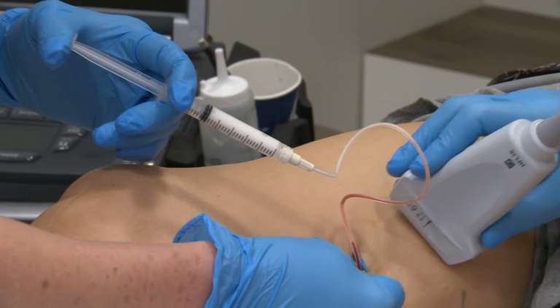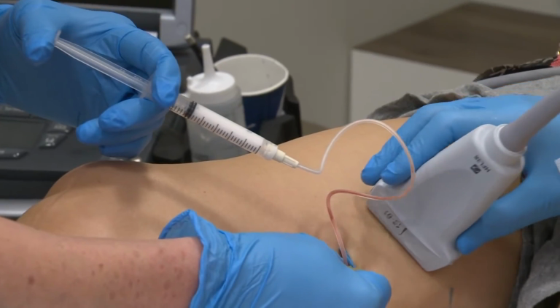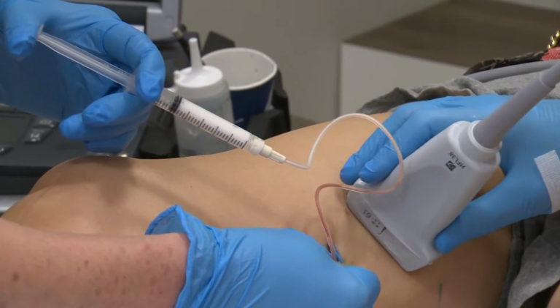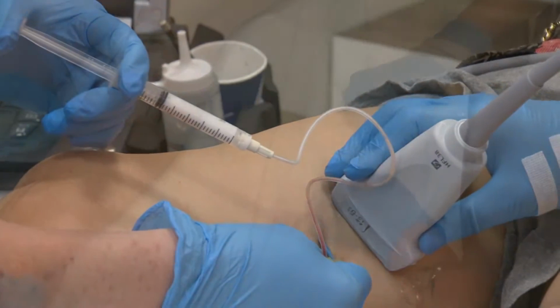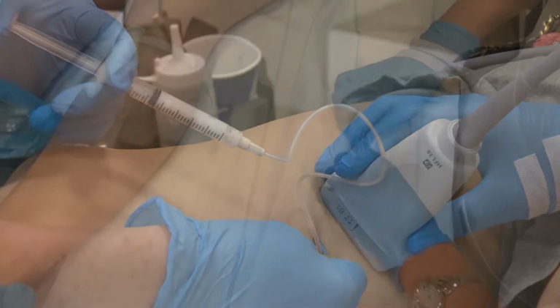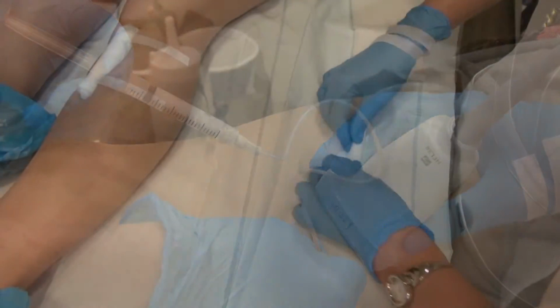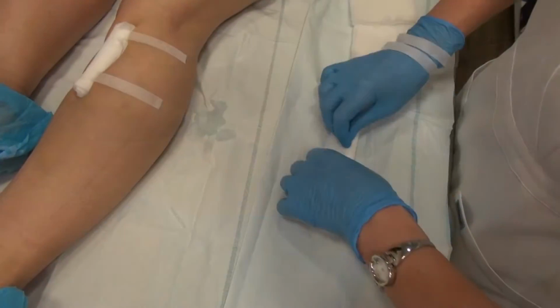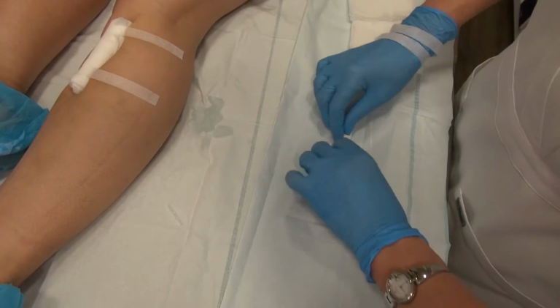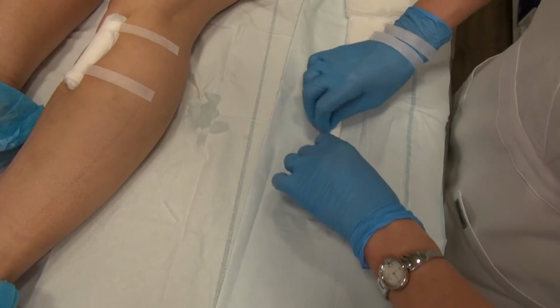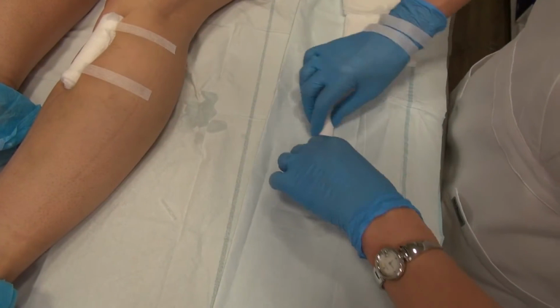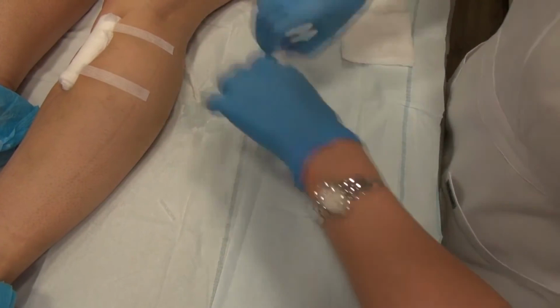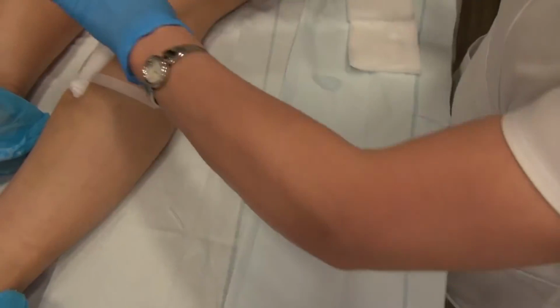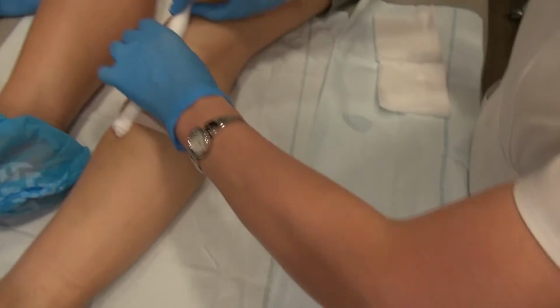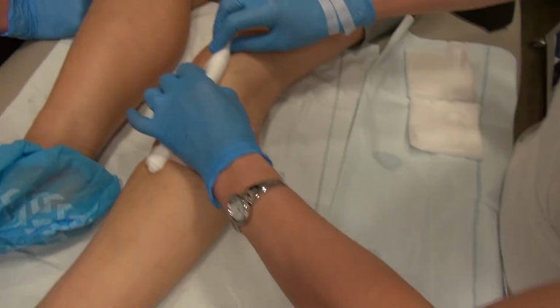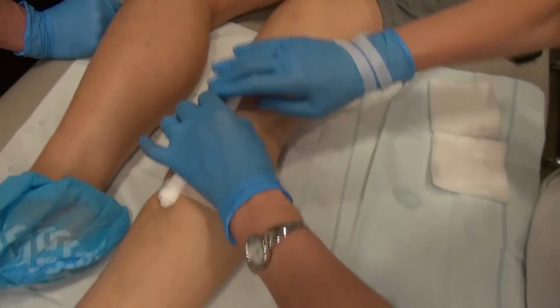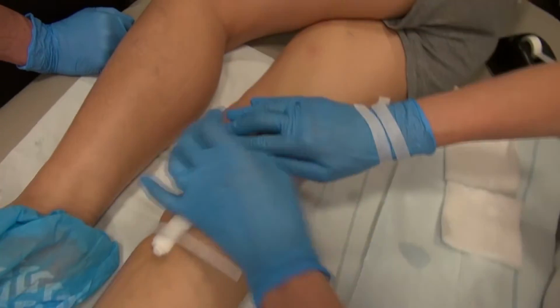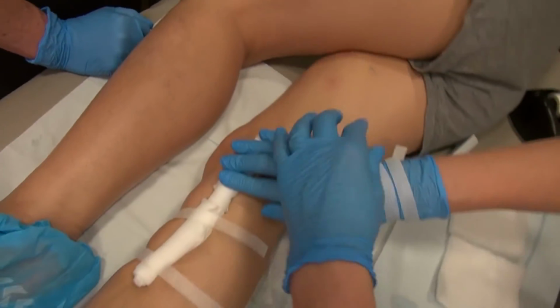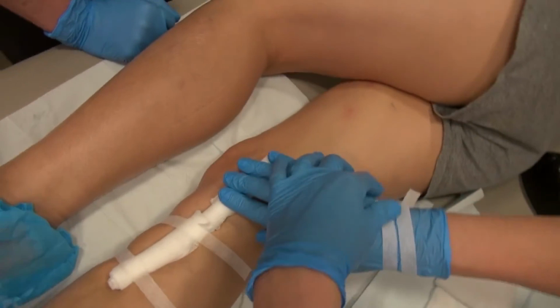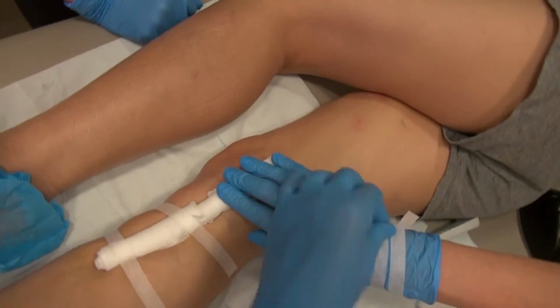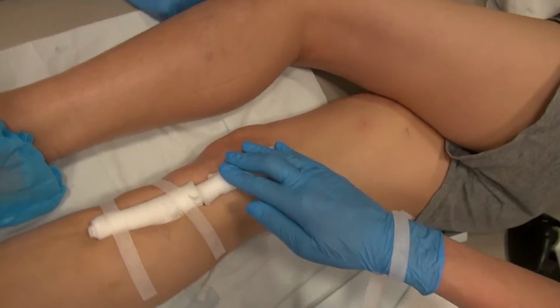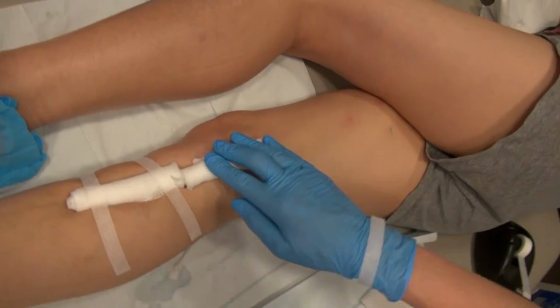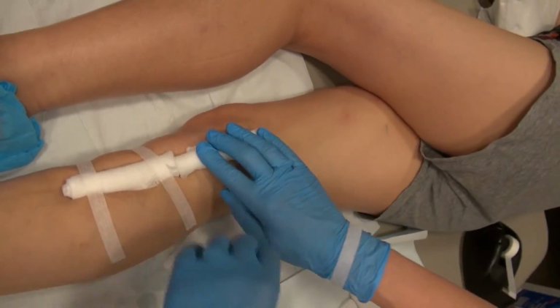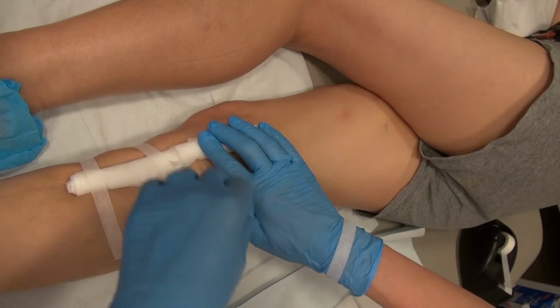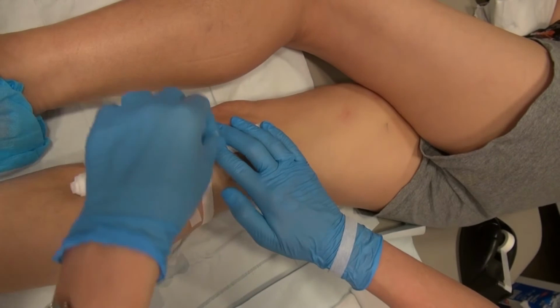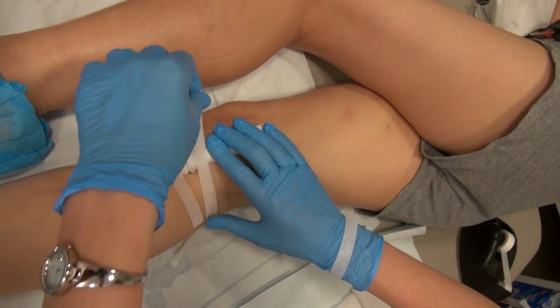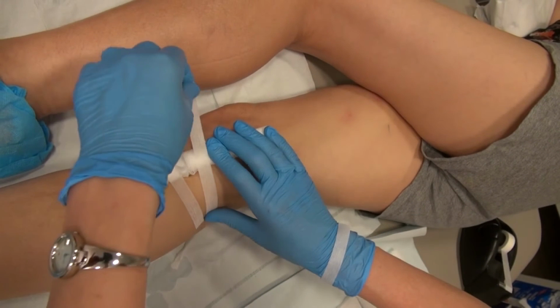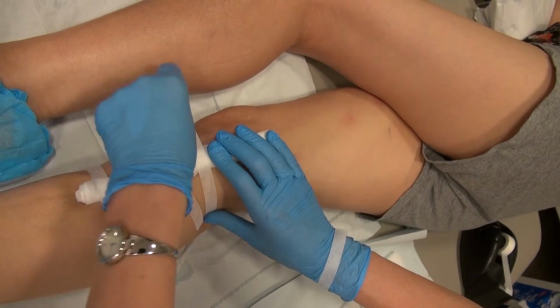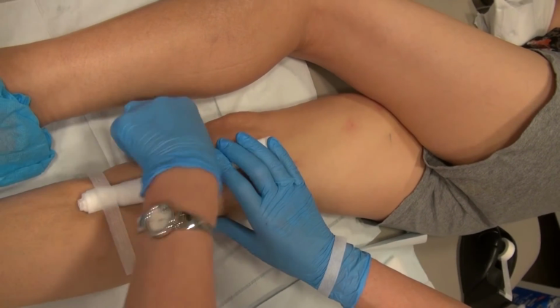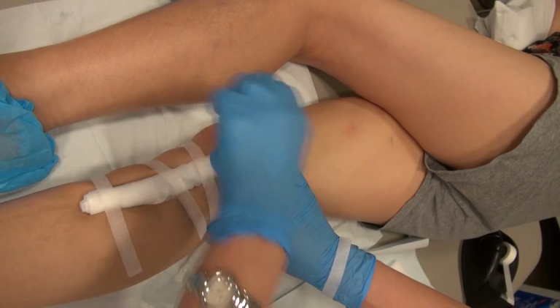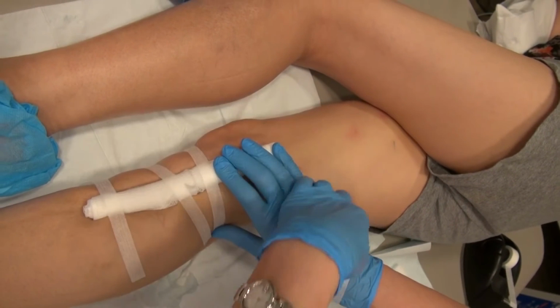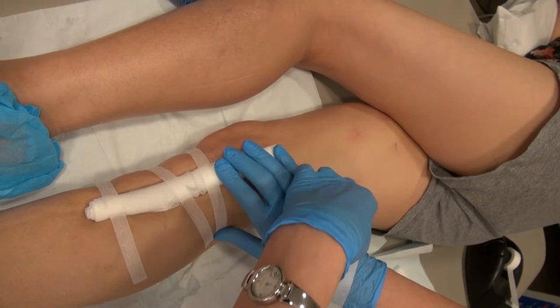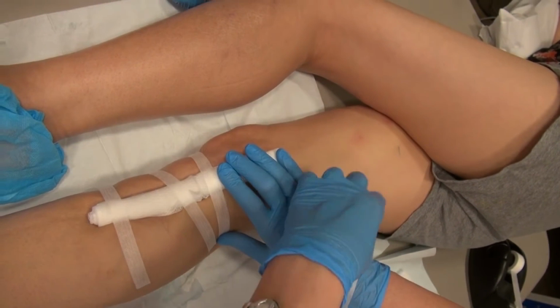When we are finished injecting, we tape some padding over the treated vein and then a medical compression stocking is applied.